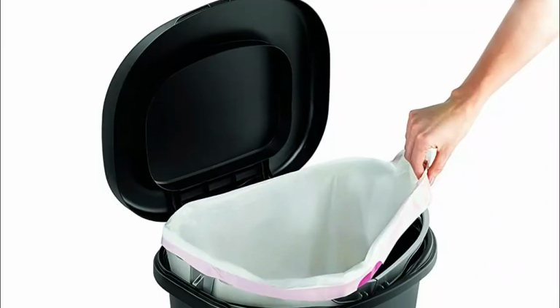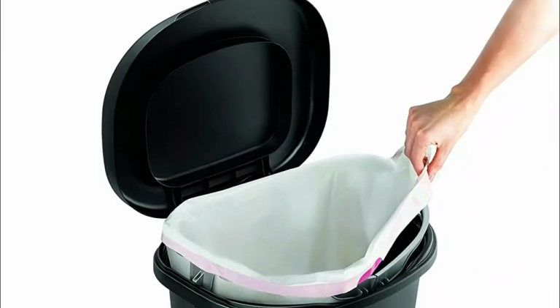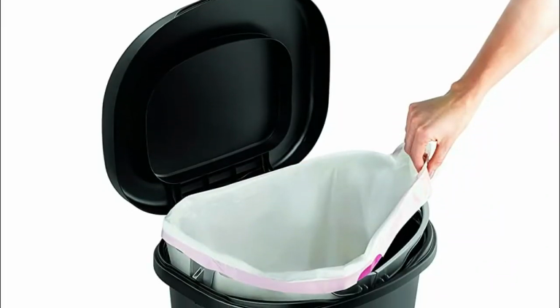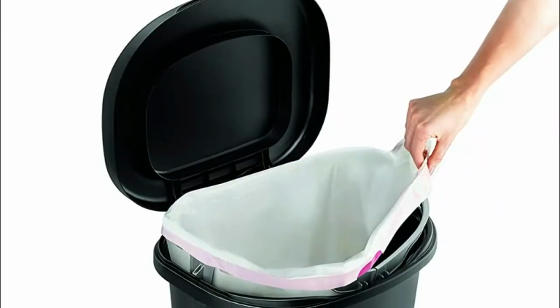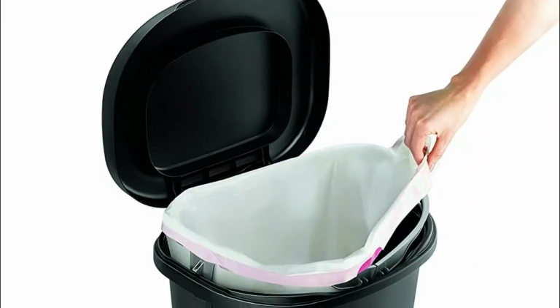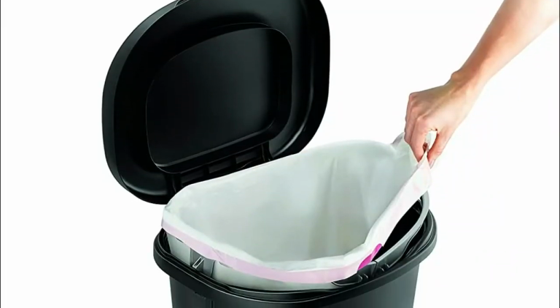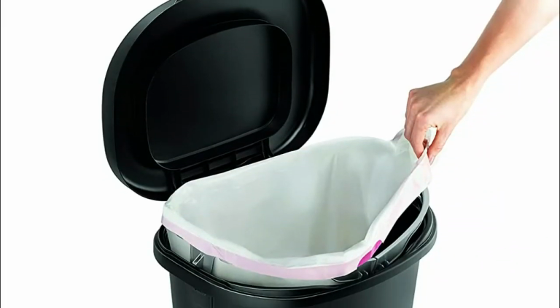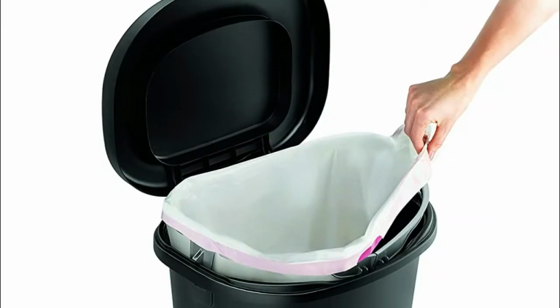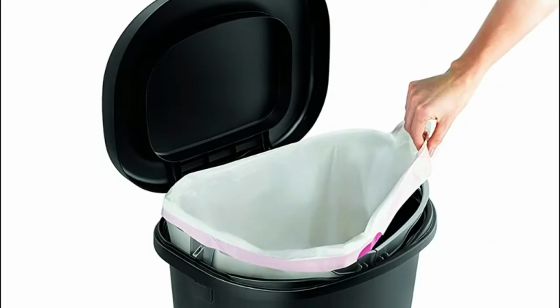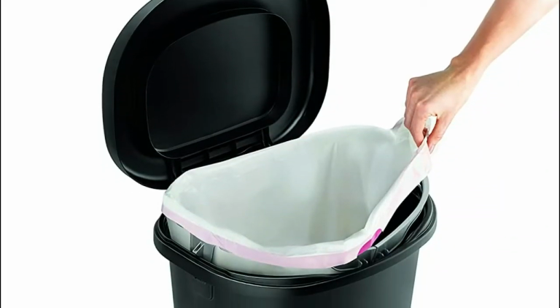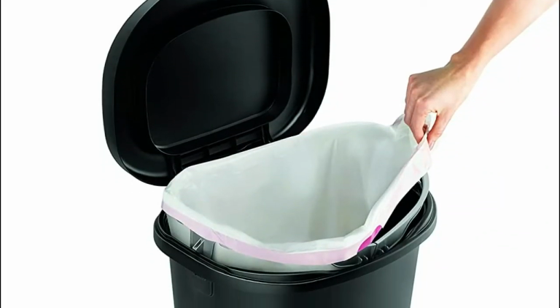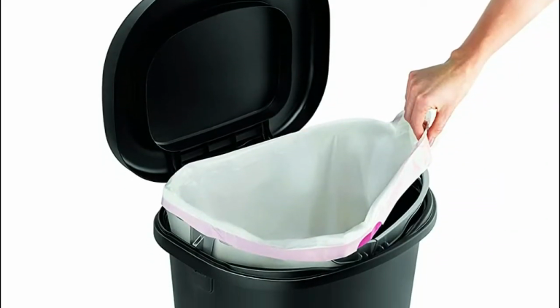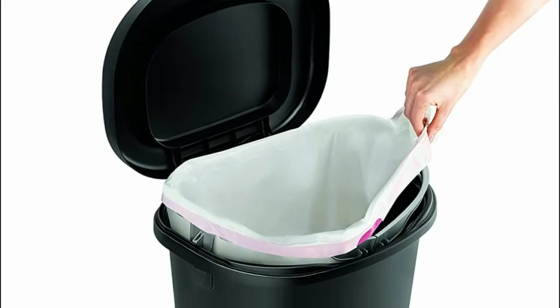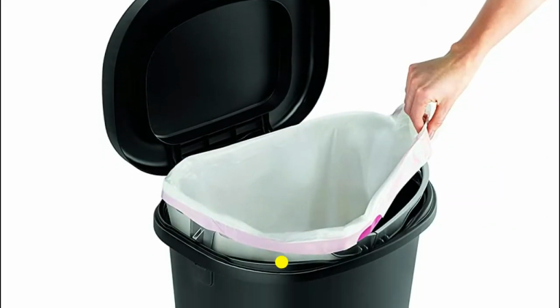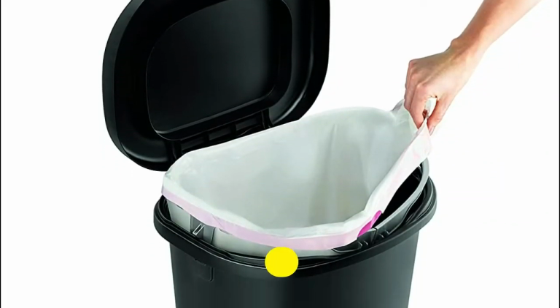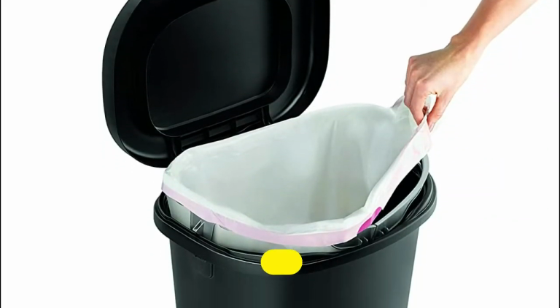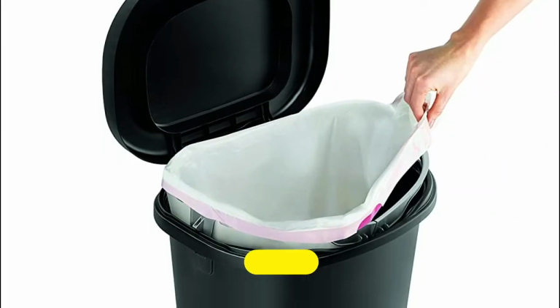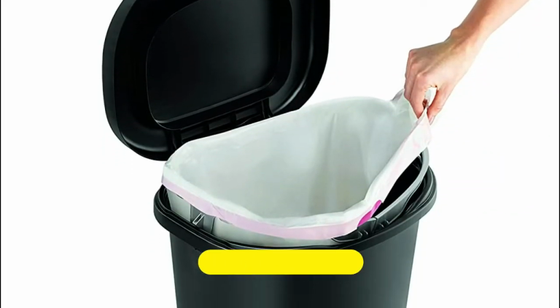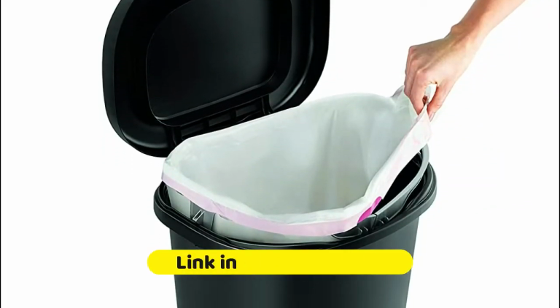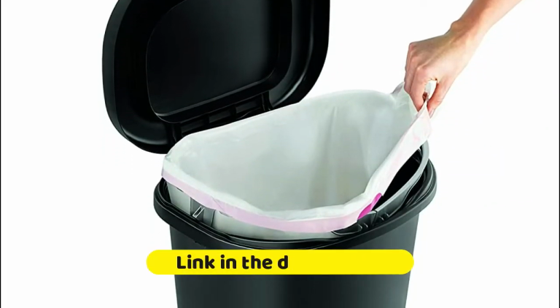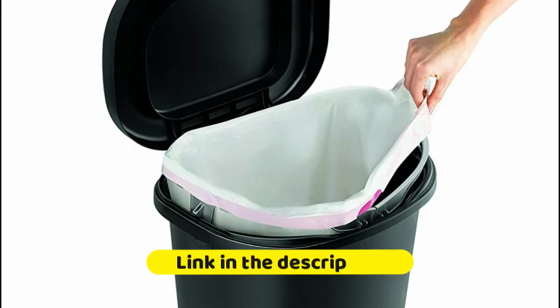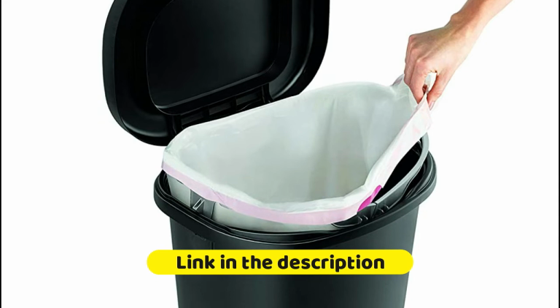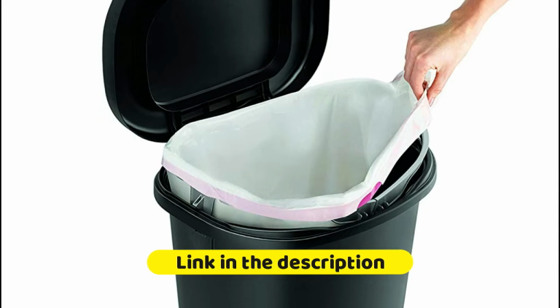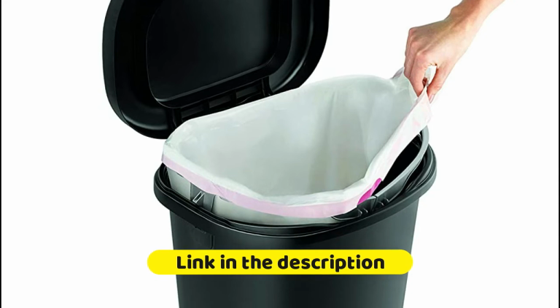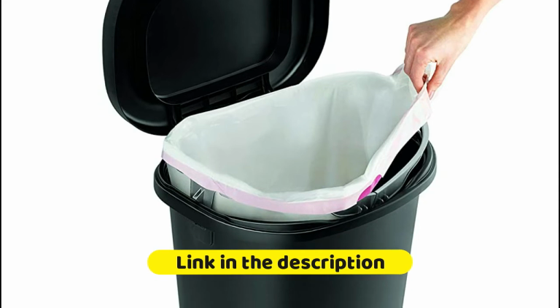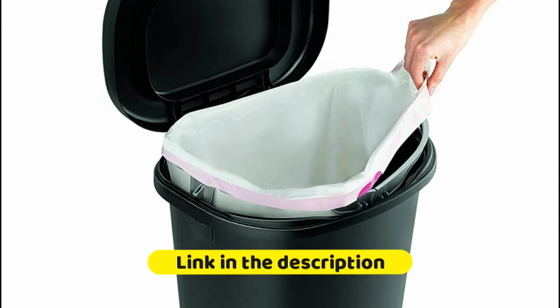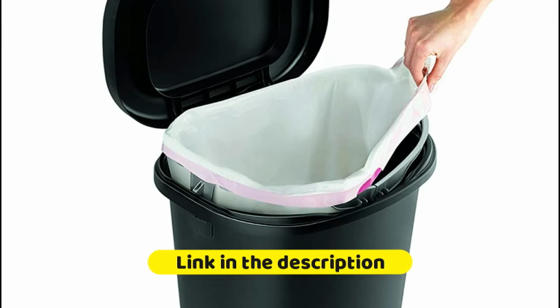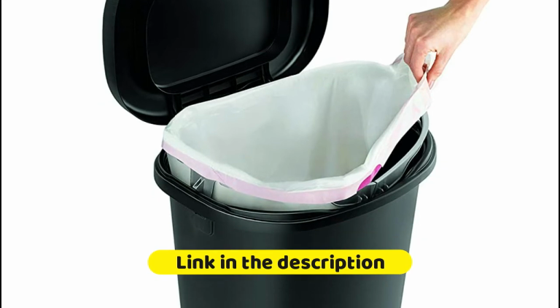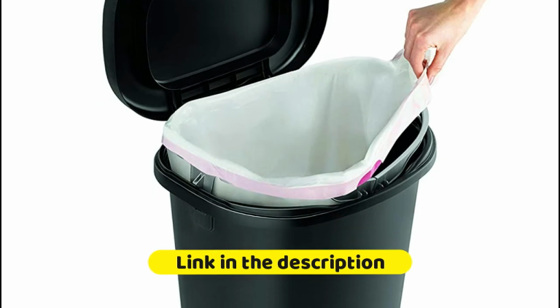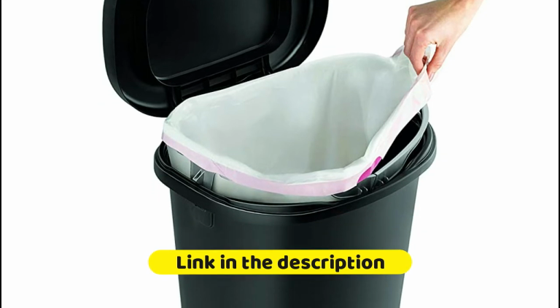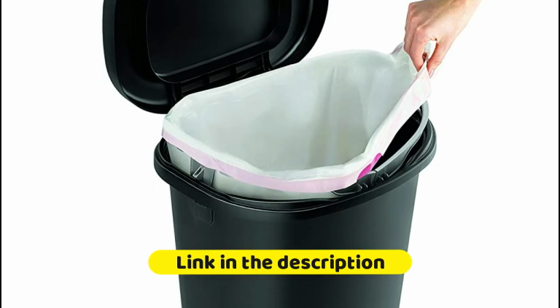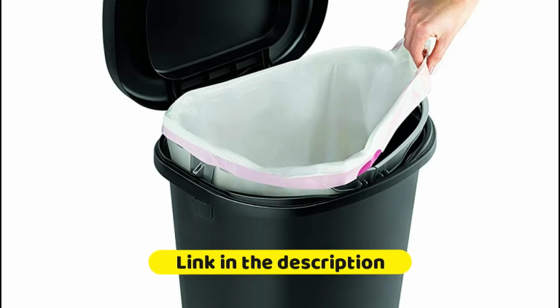To secure the trash bag to the rim, simply lift the arms up, wrap the bag, and press the arms down.